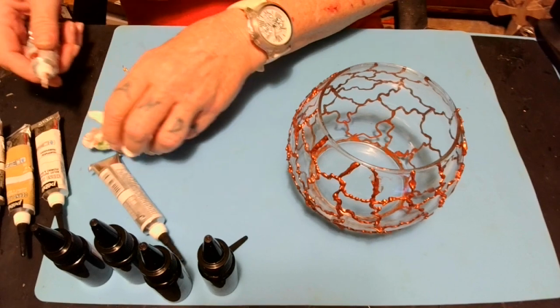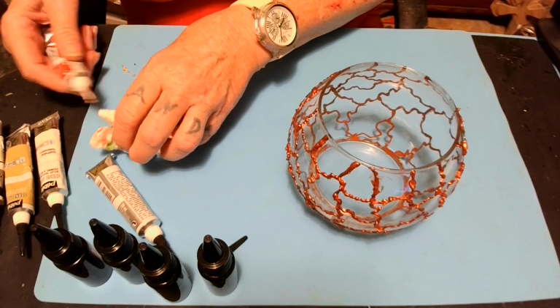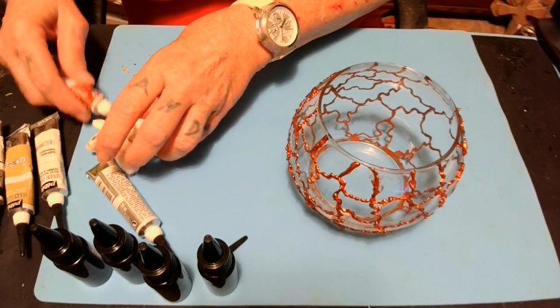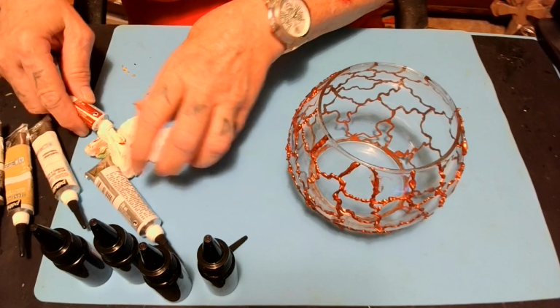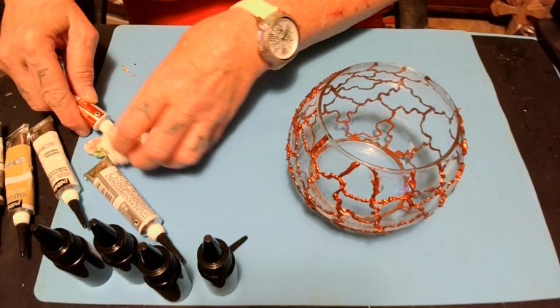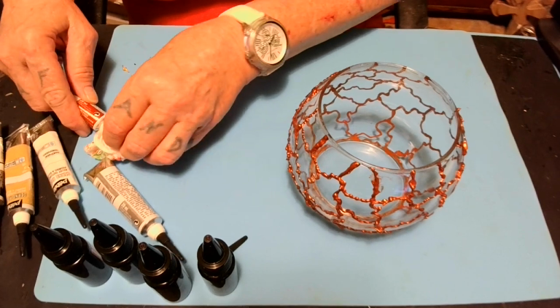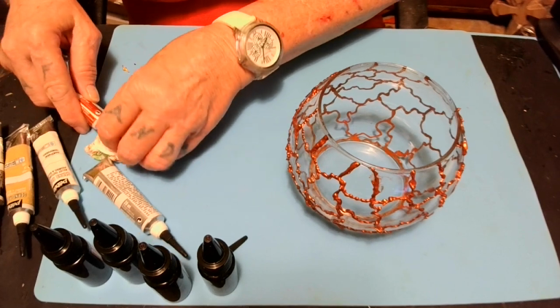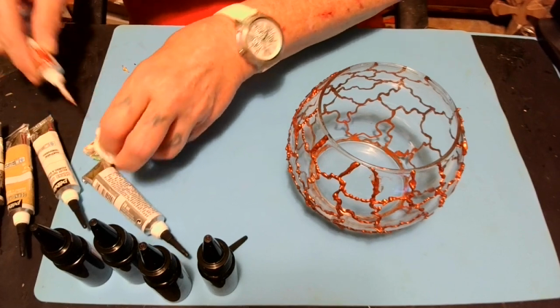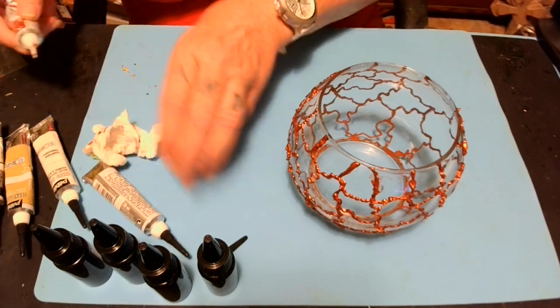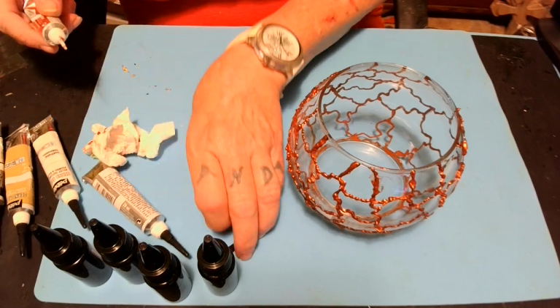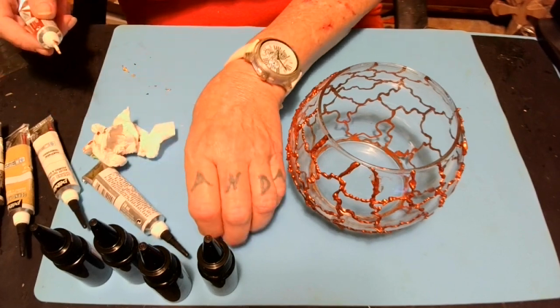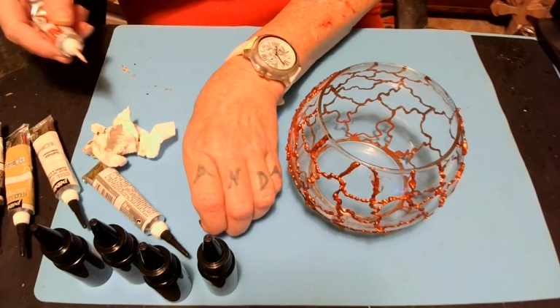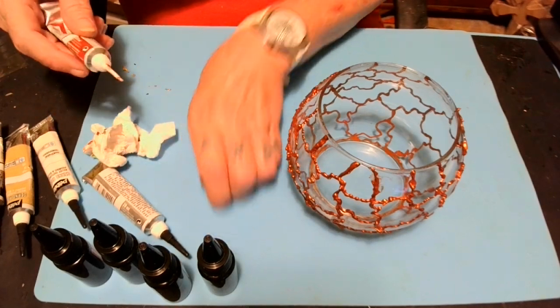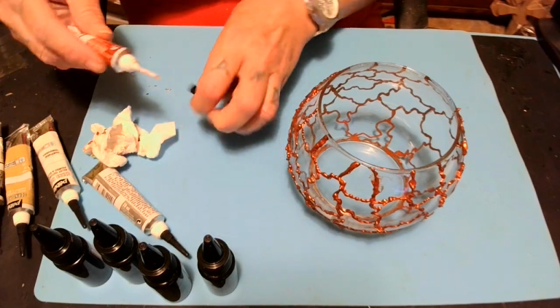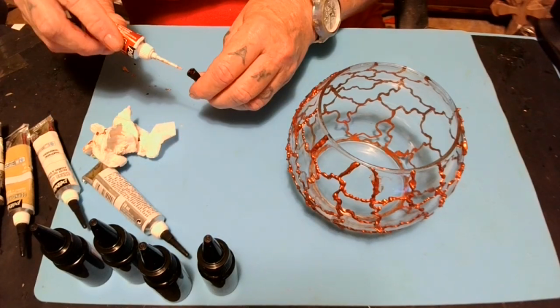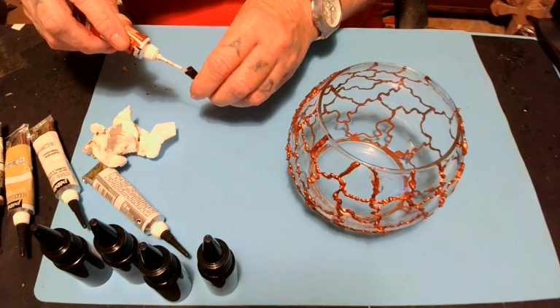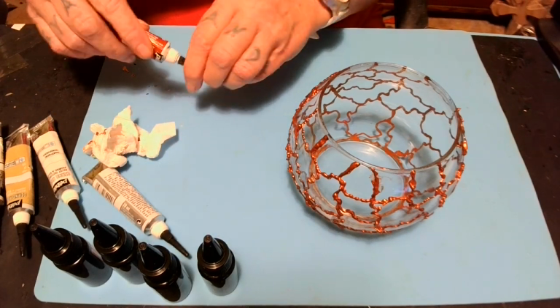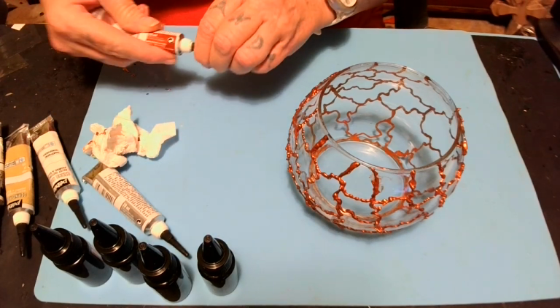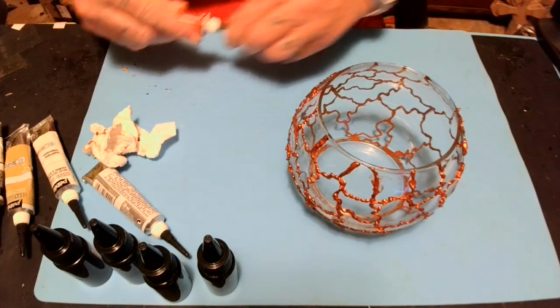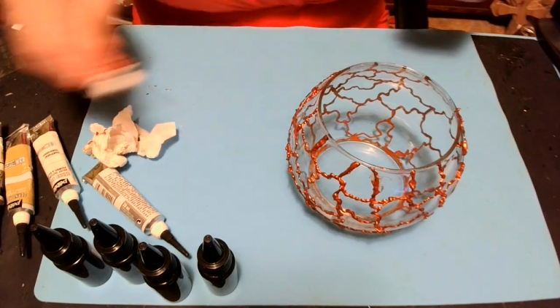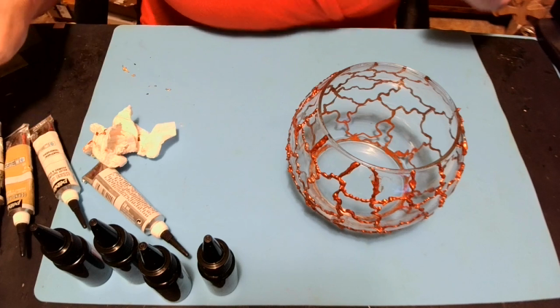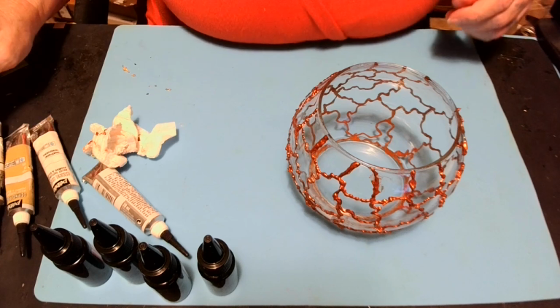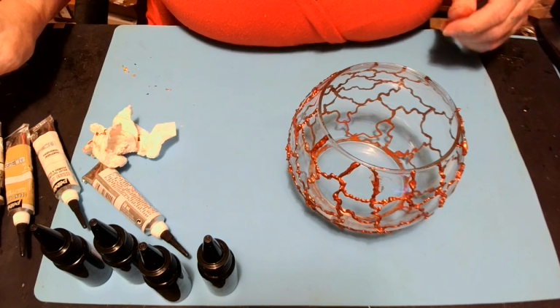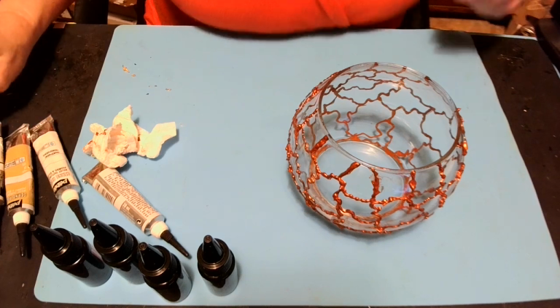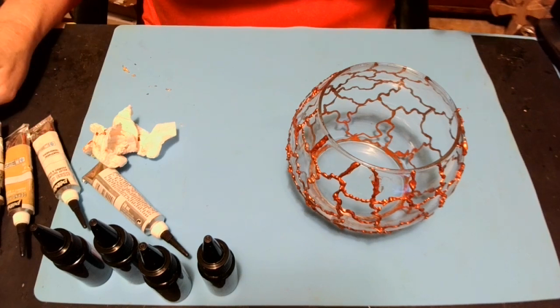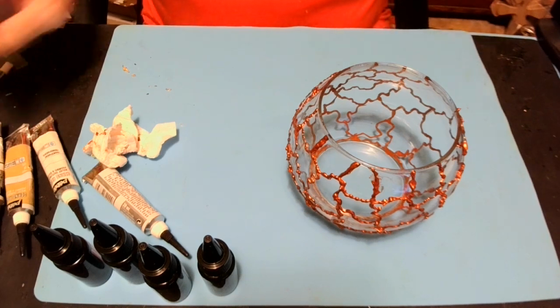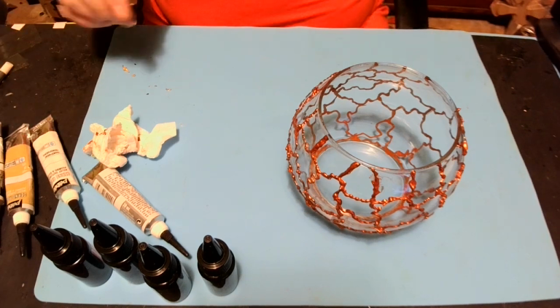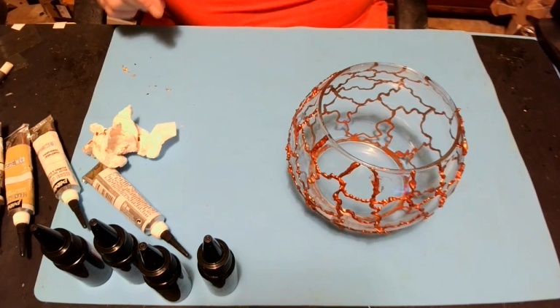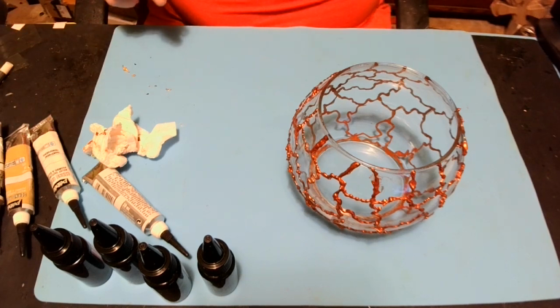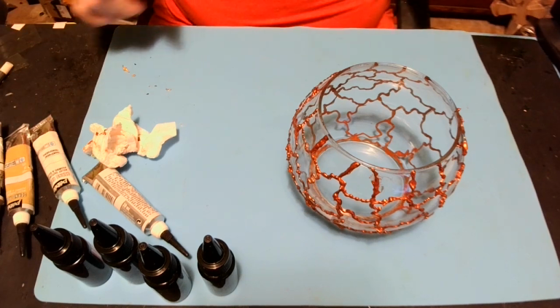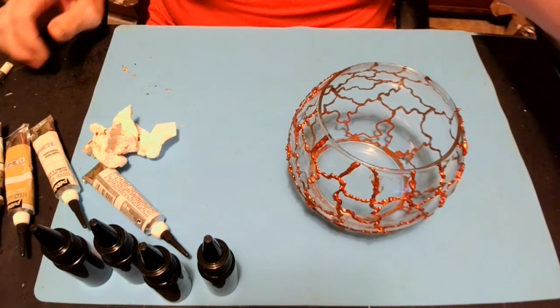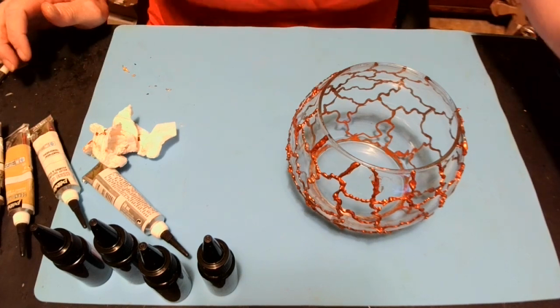Let it dry, darlings. And once it's dry, I'll be back and we'll put this colored UV resin in it. Oh, it ought to look like a stained glass. I'll show you. I'll be back.